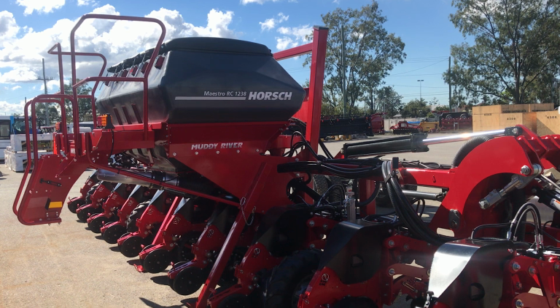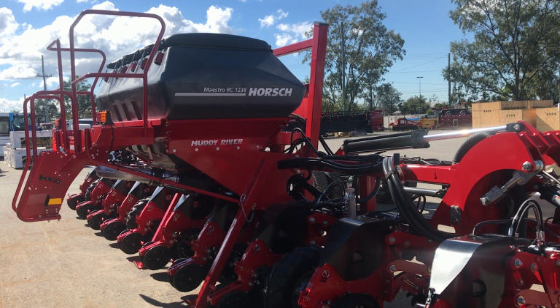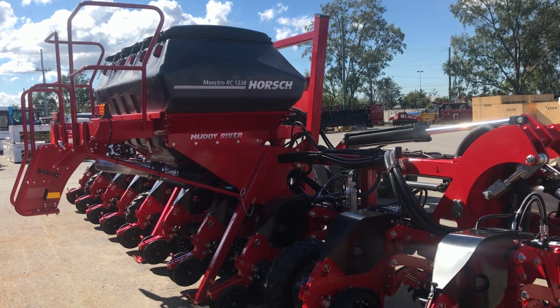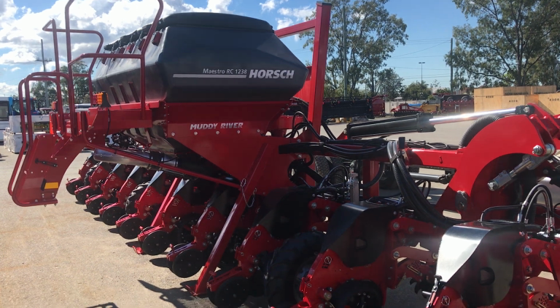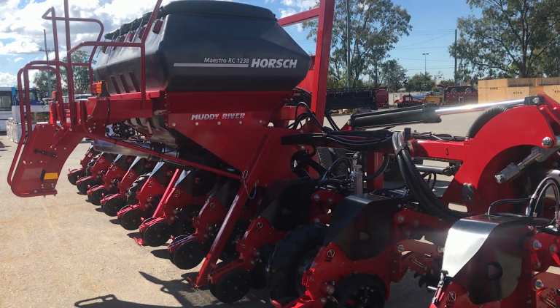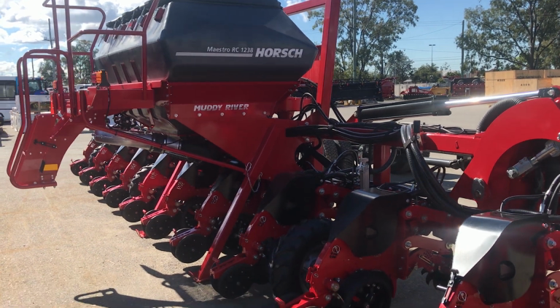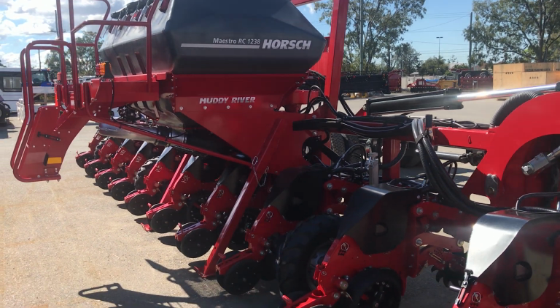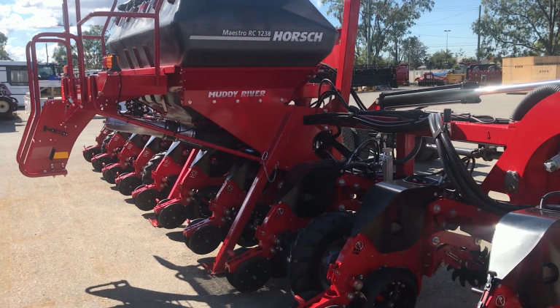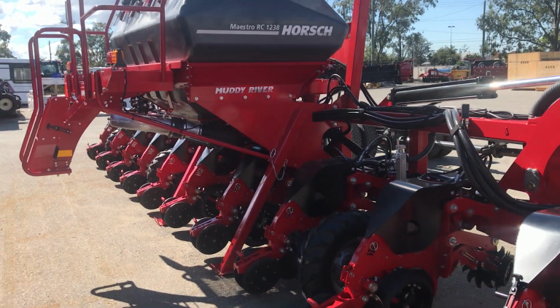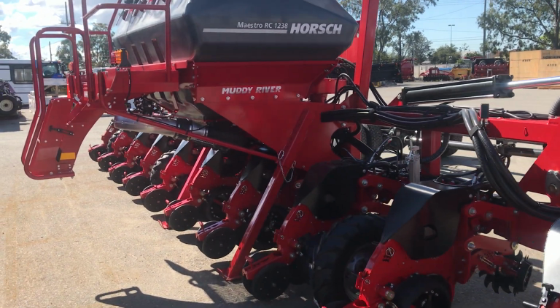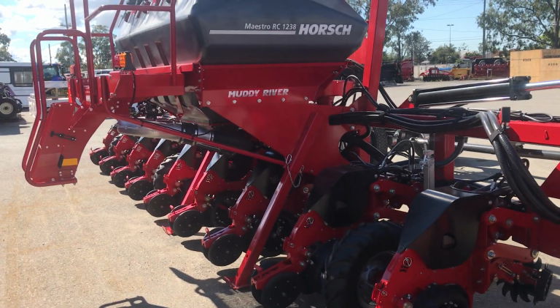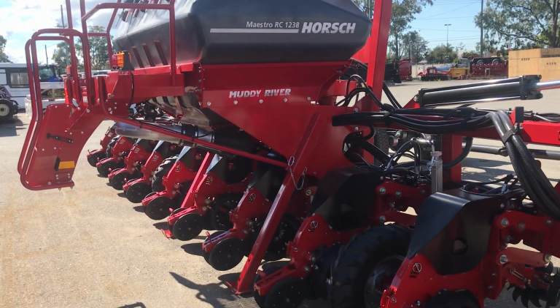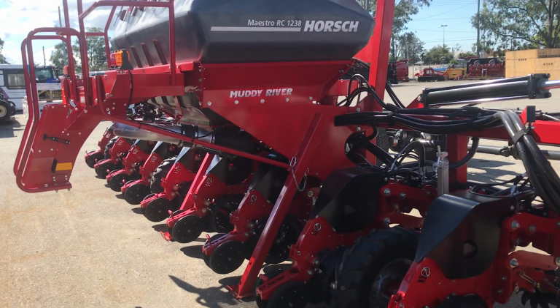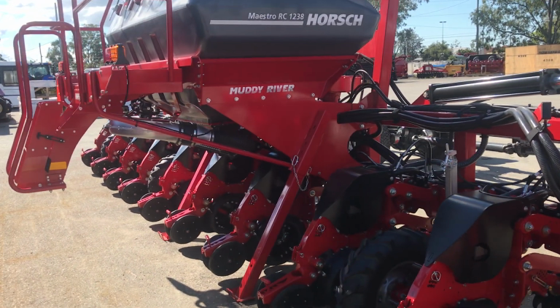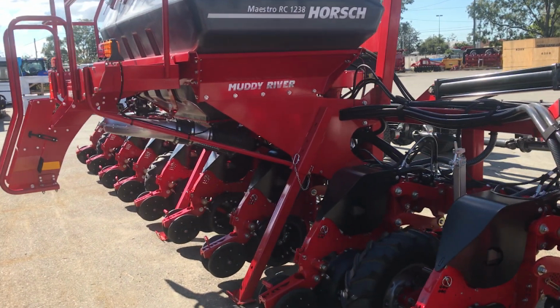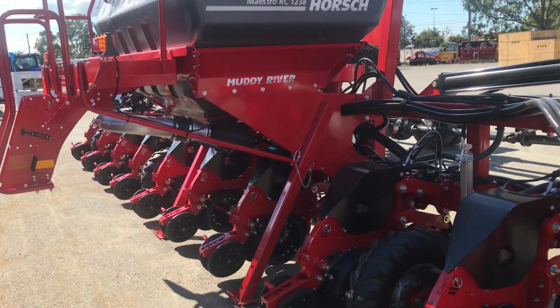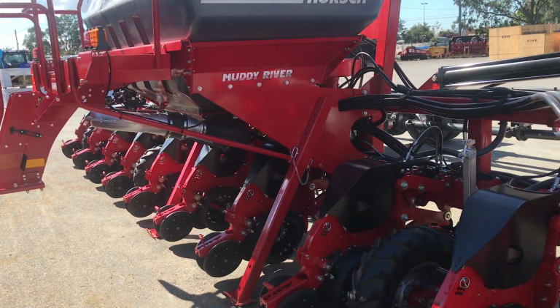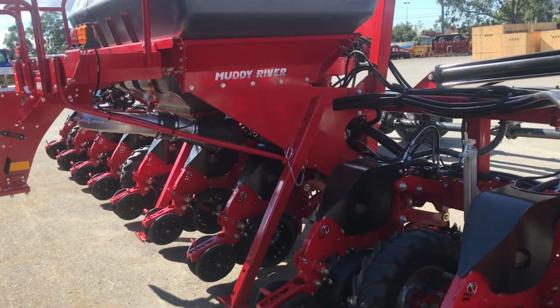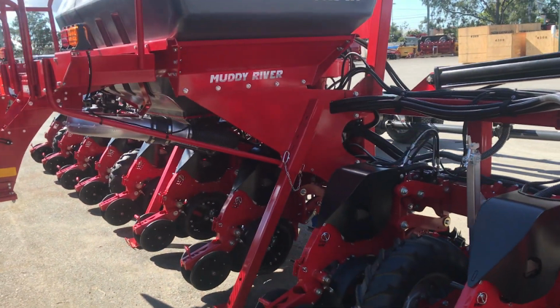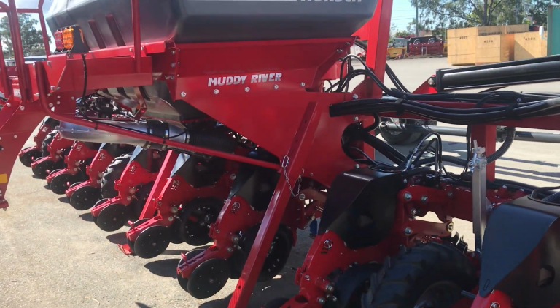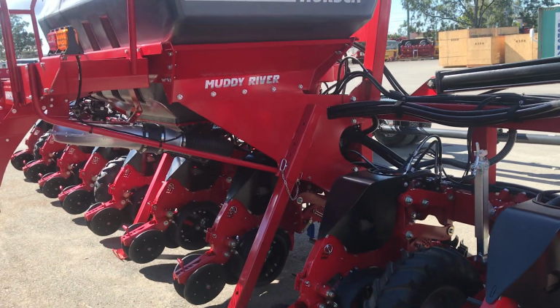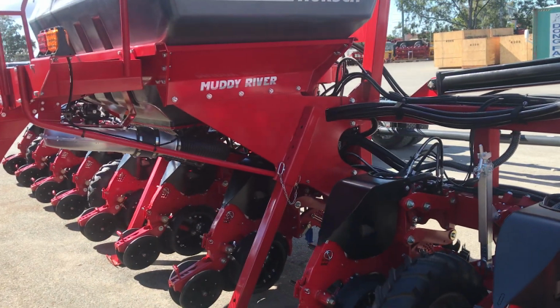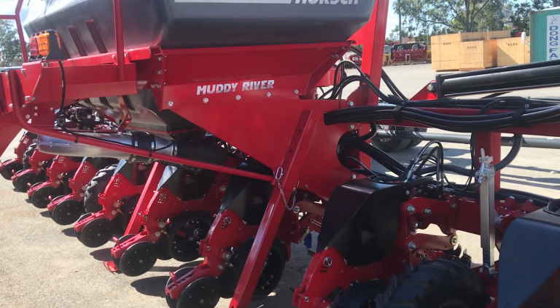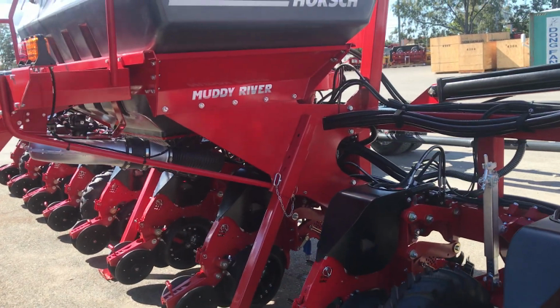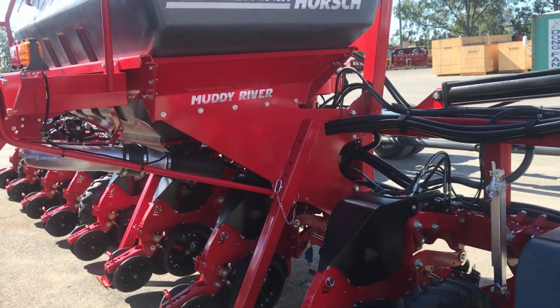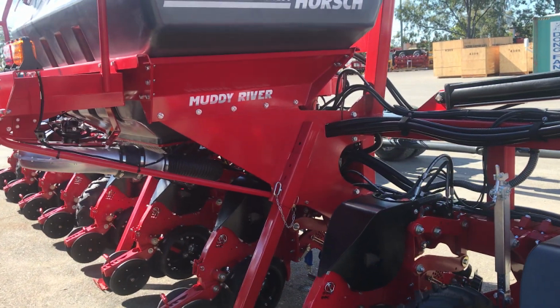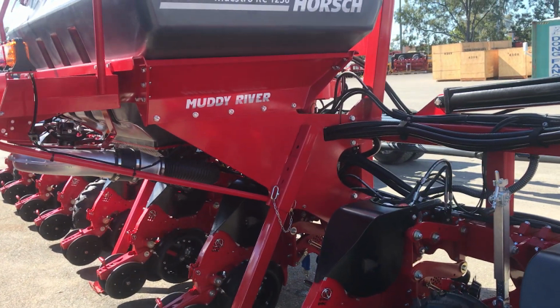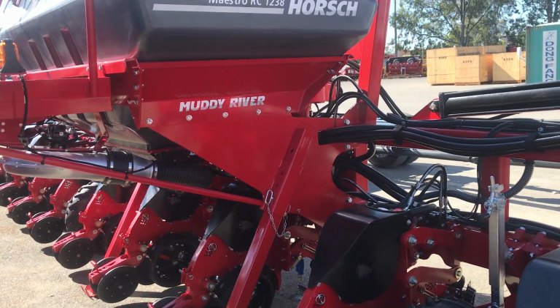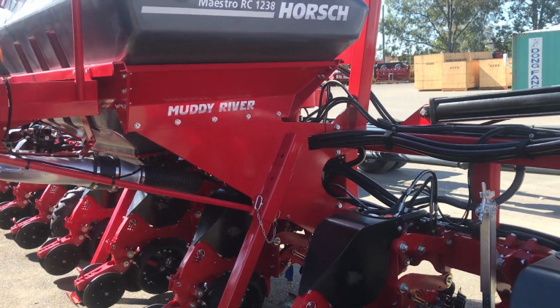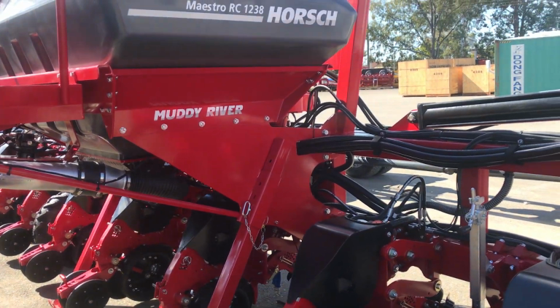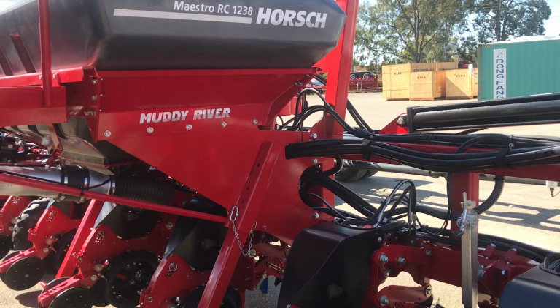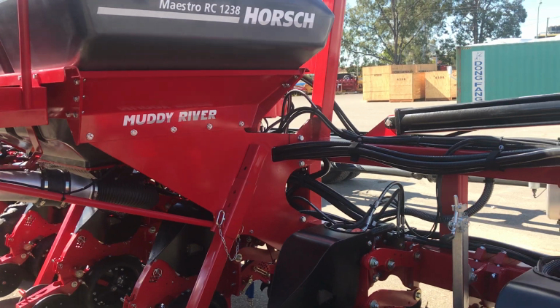Hello, Shane Christian, Muddy River Ag. I'd like to introduce you to the new Horsch Maestro RC-1238.